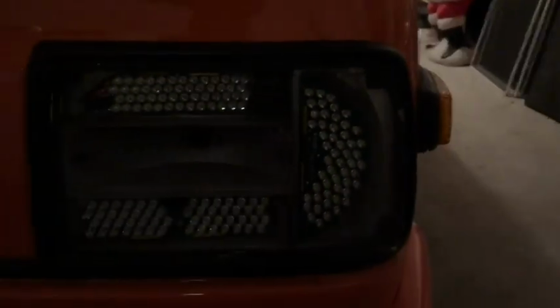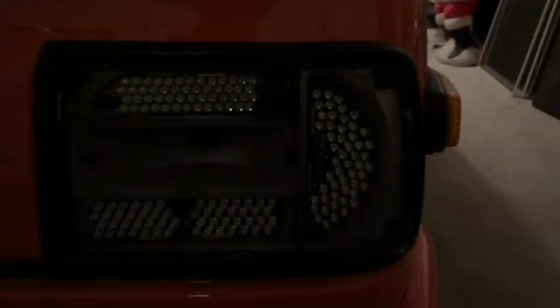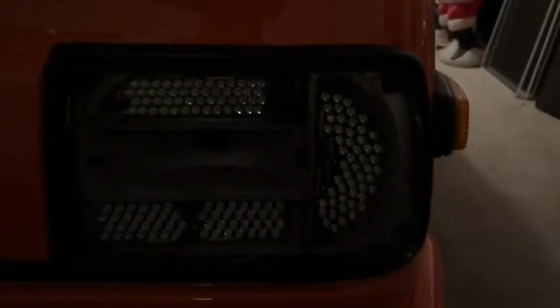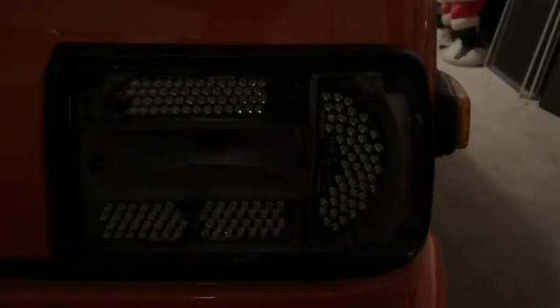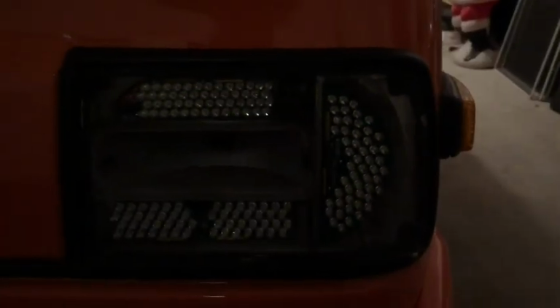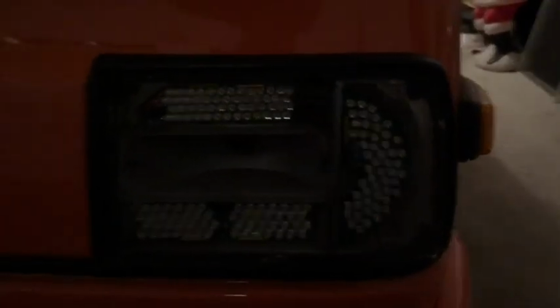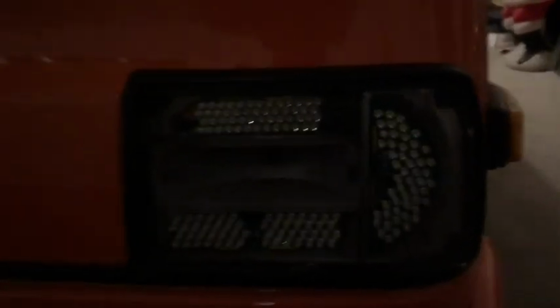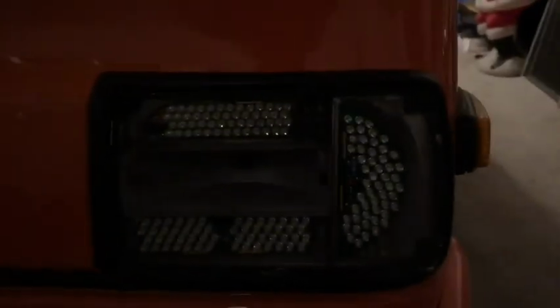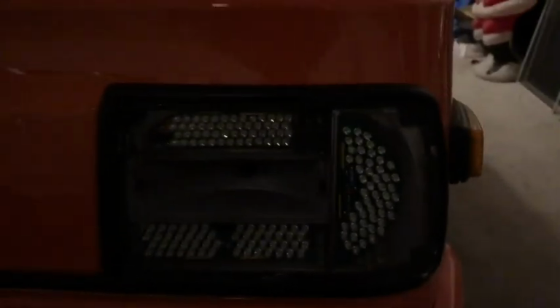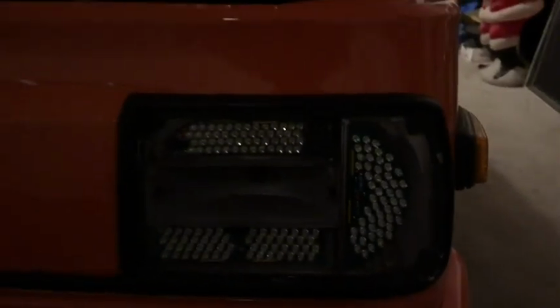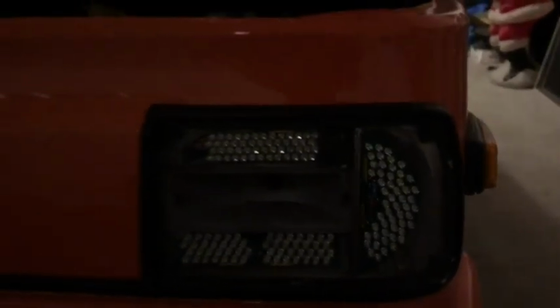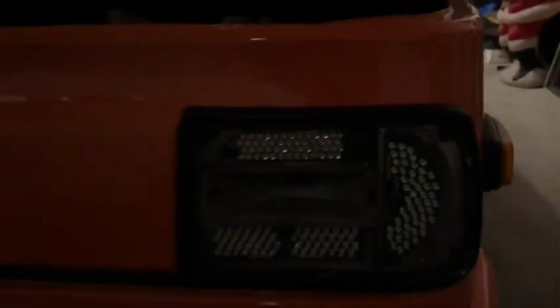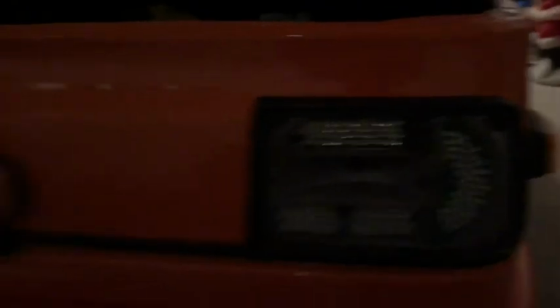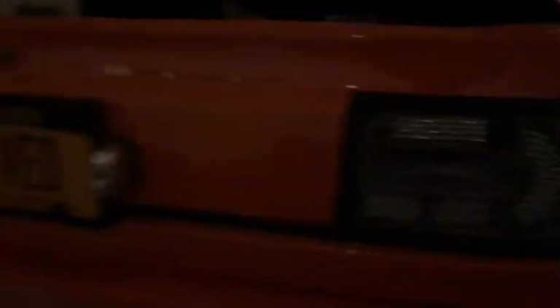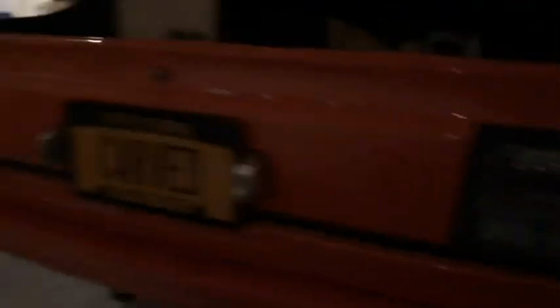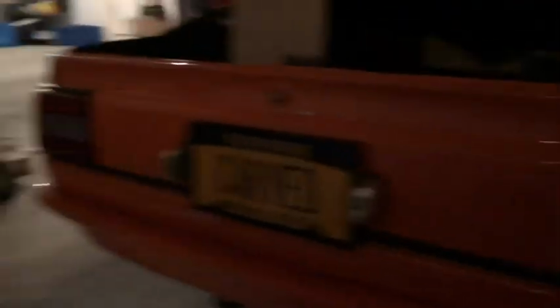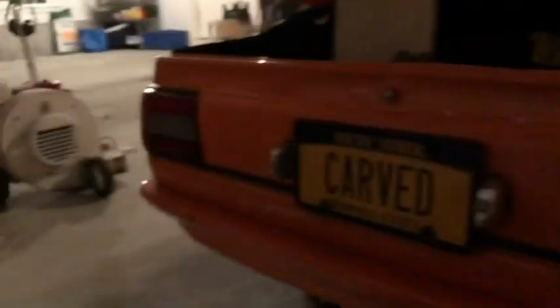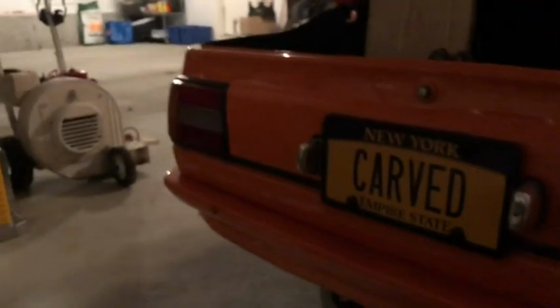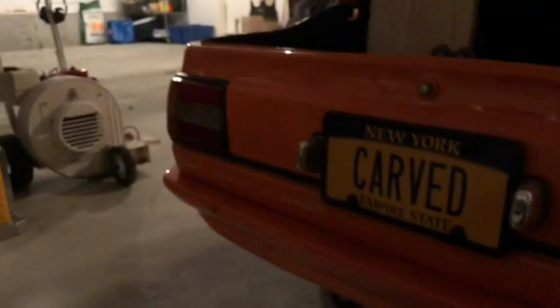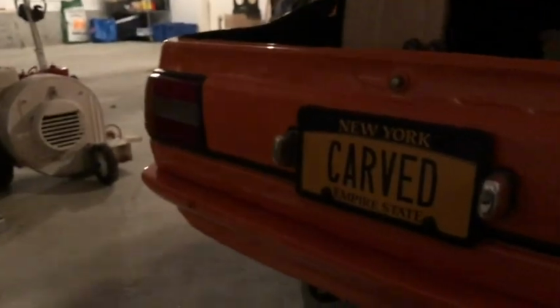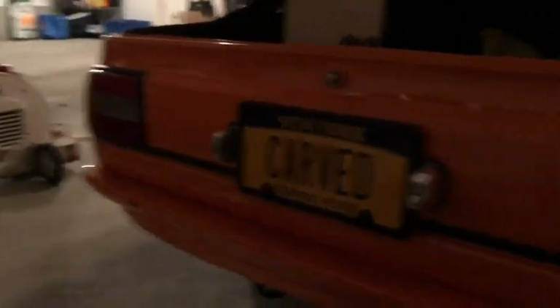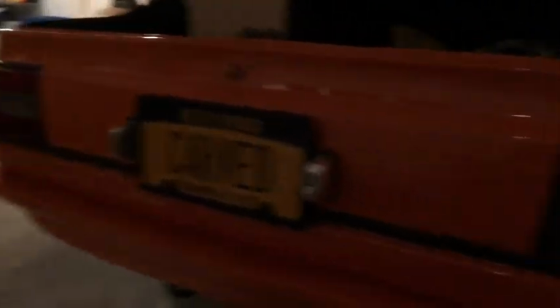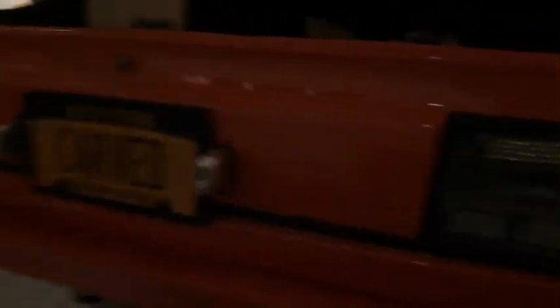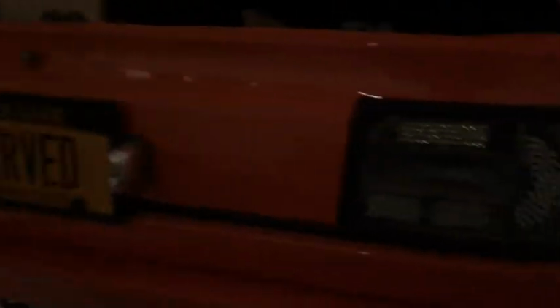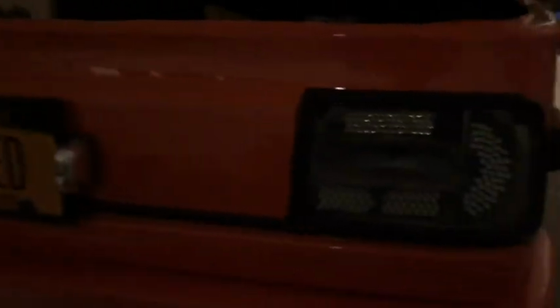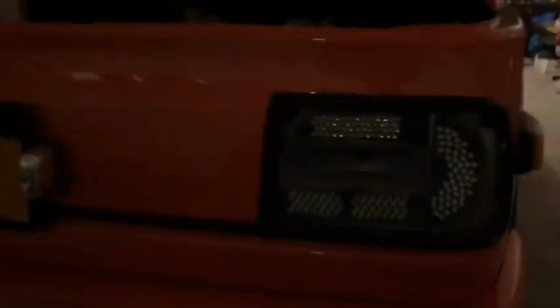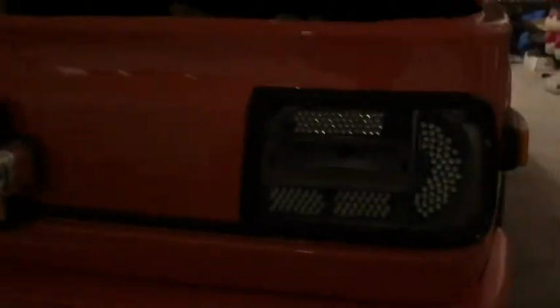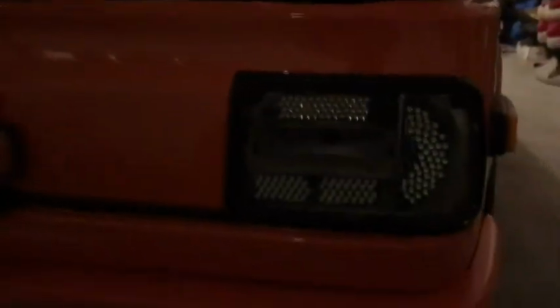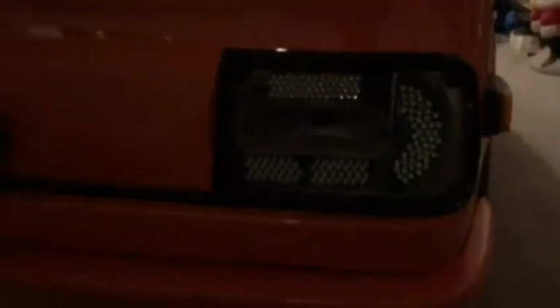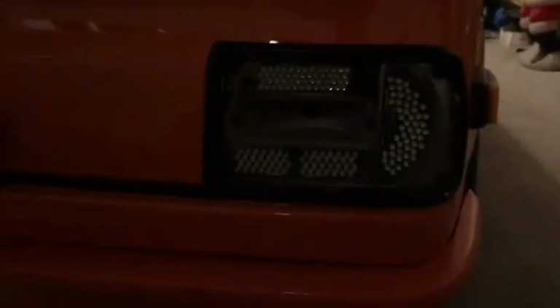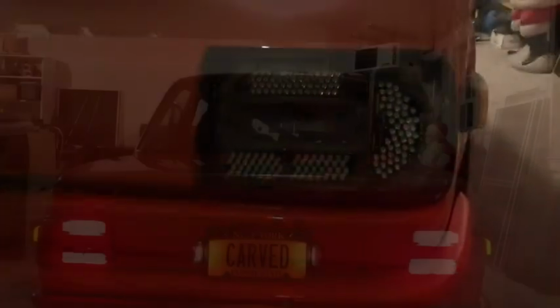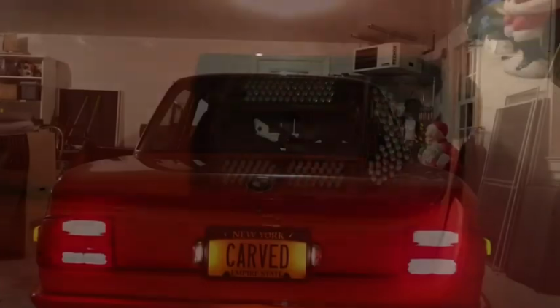These are great. They're really bright. I already did that side, so let me get started on this side.